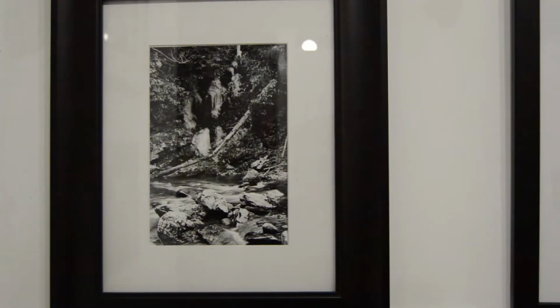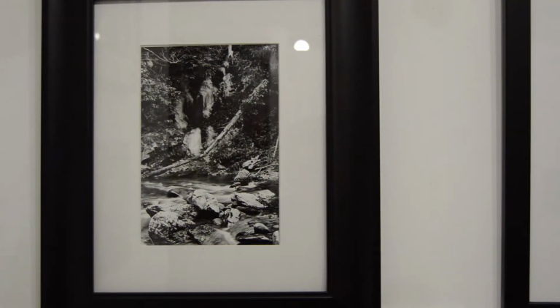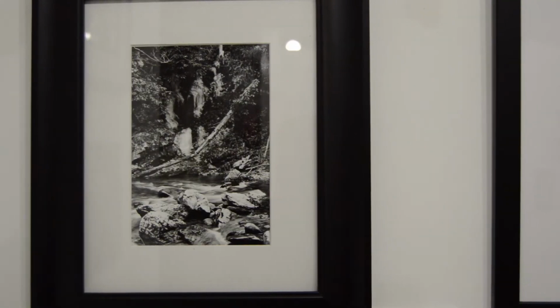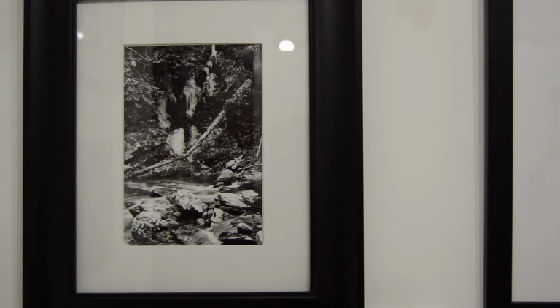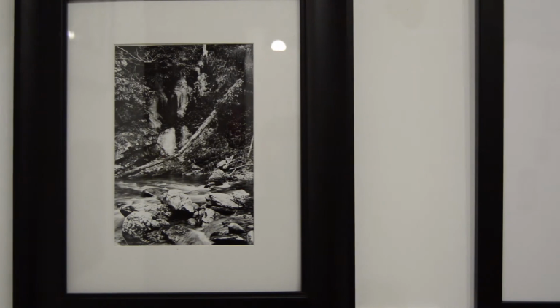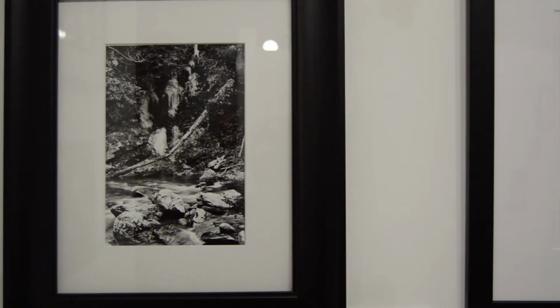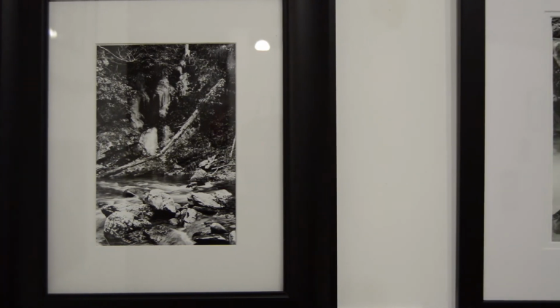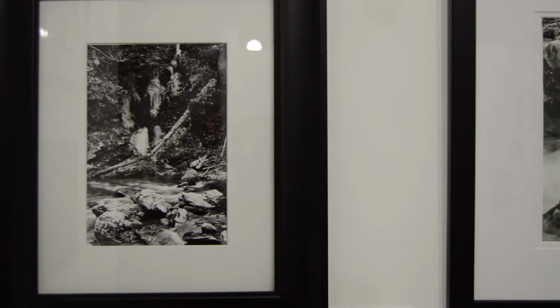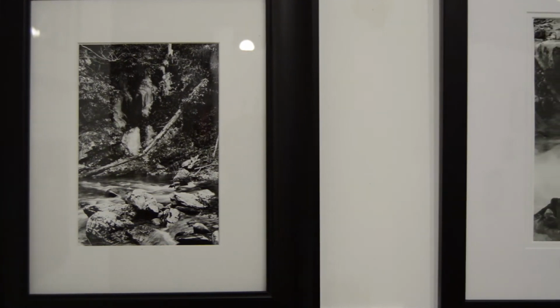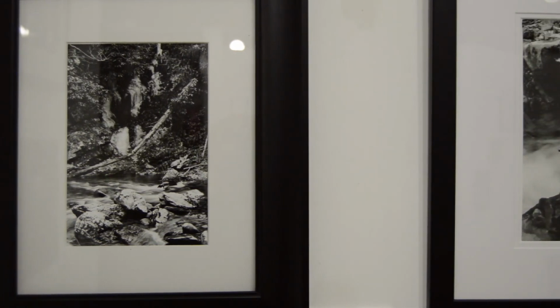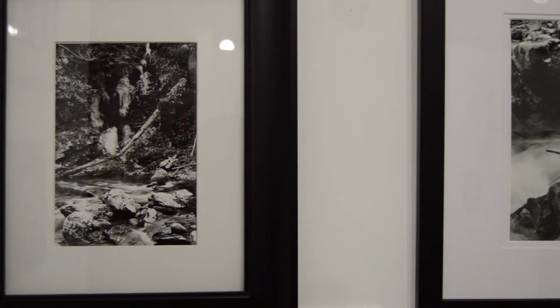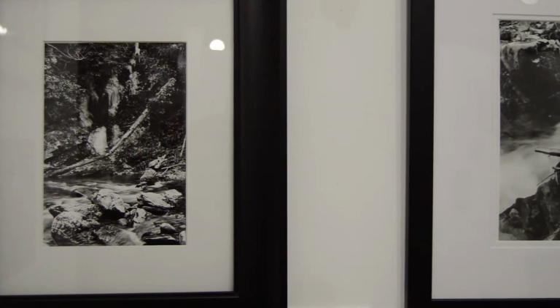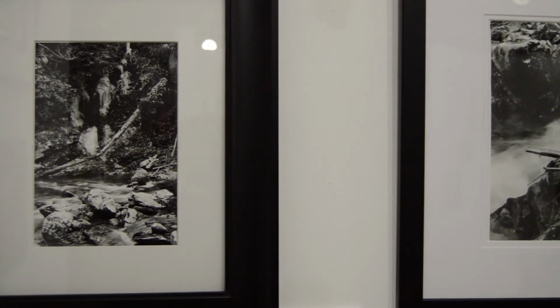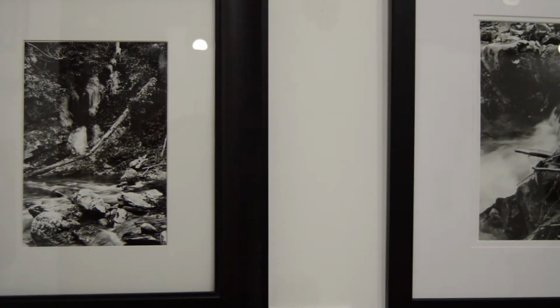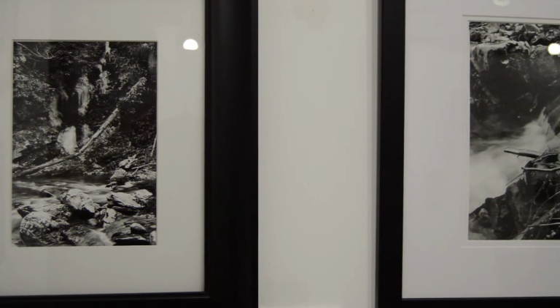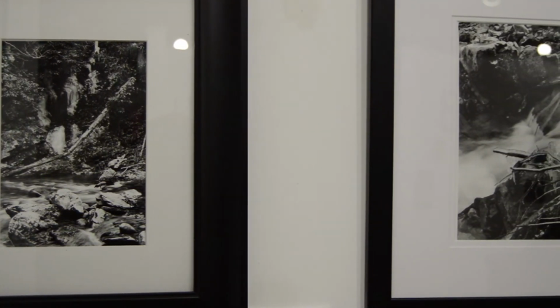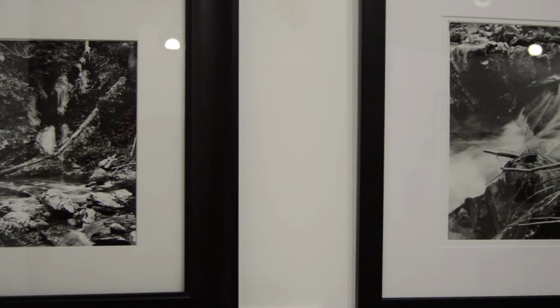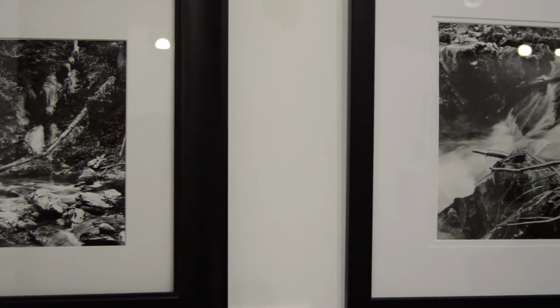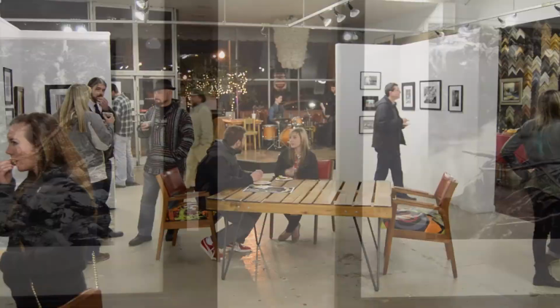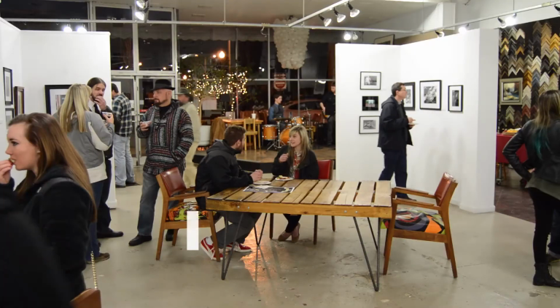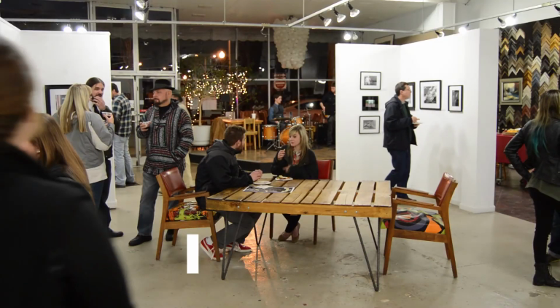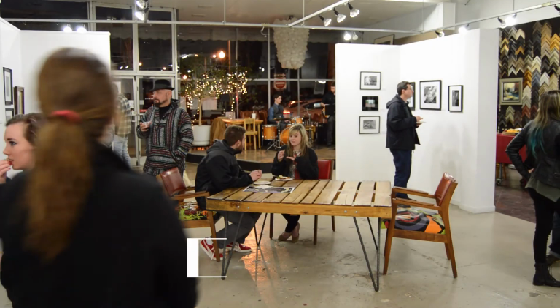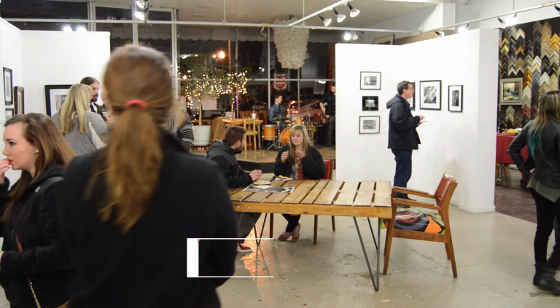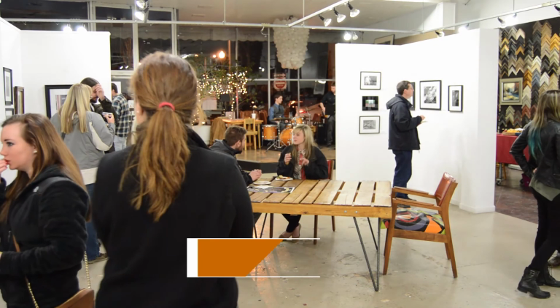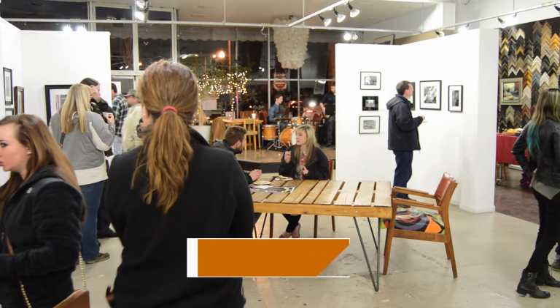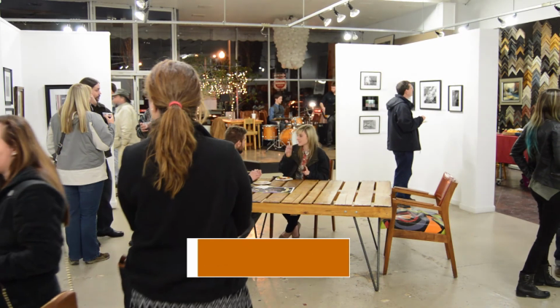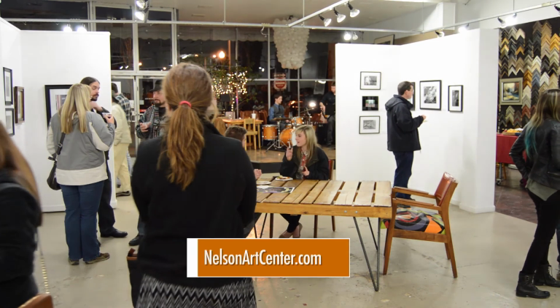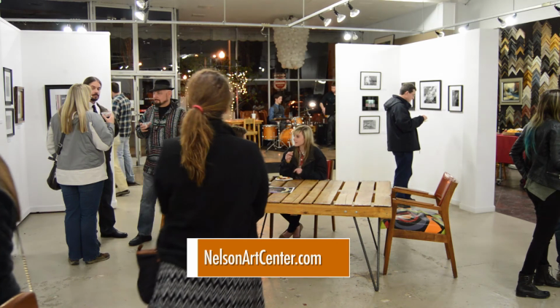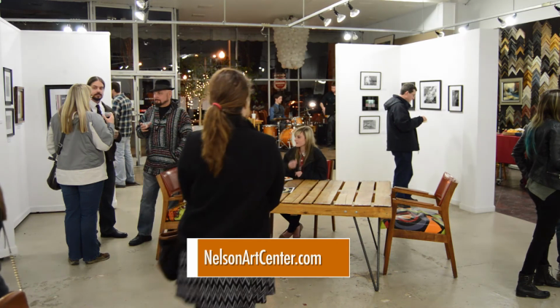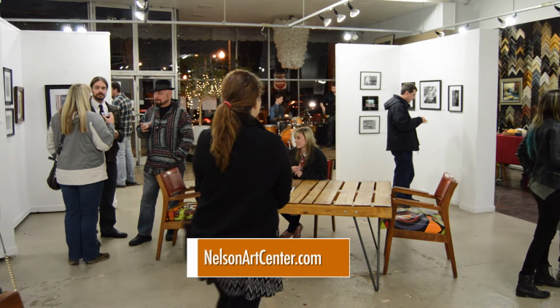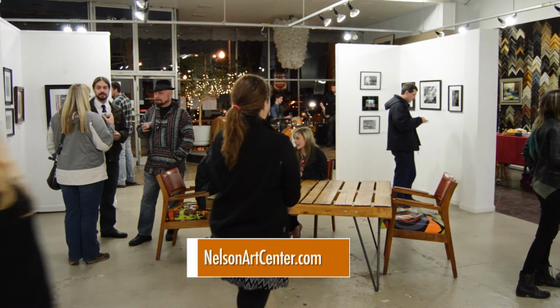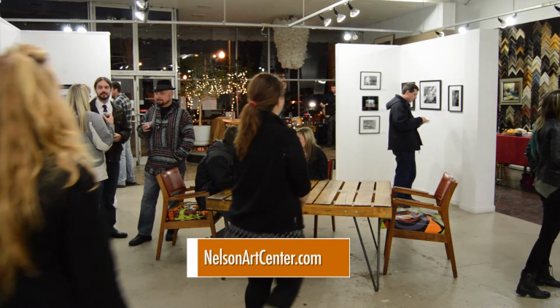The Art from the Buffalo School Gallery is shown throughout the month of February. For more information, visit NelsonArtCenter.com.